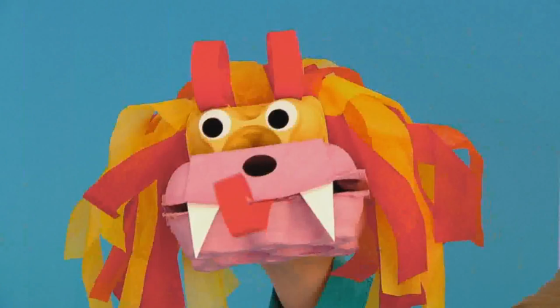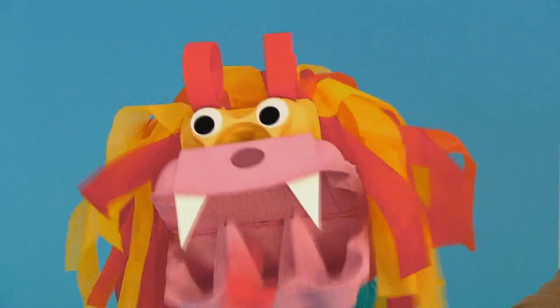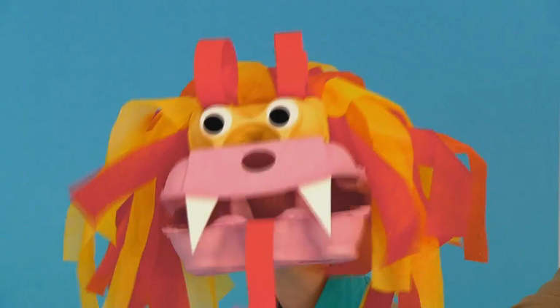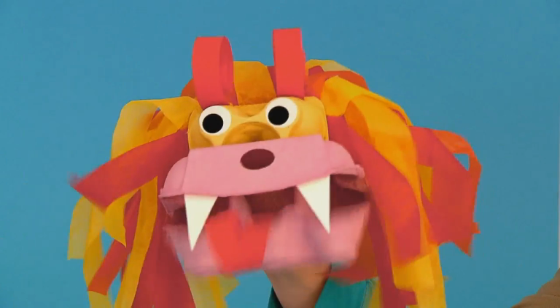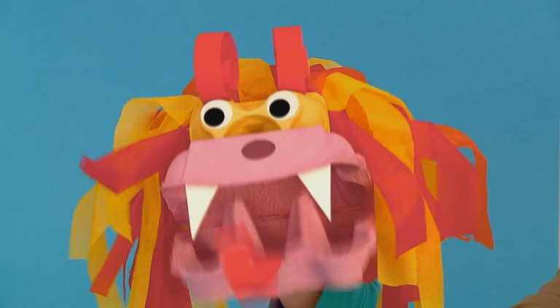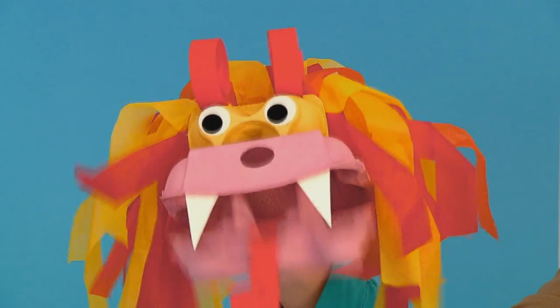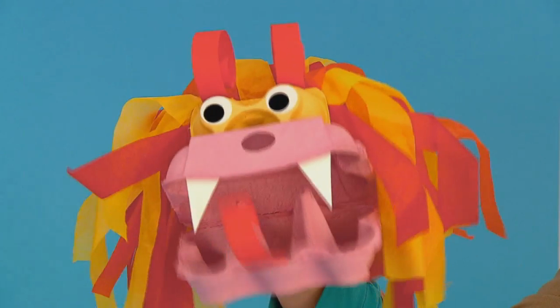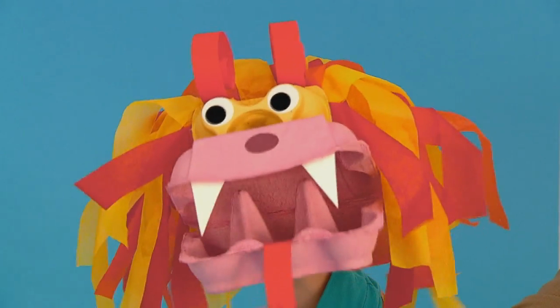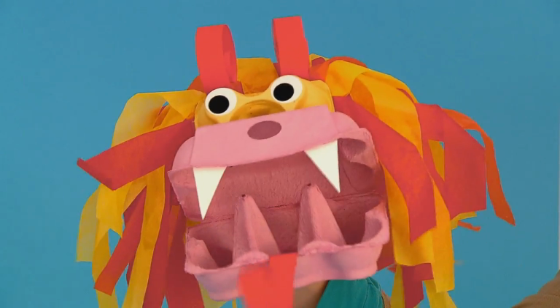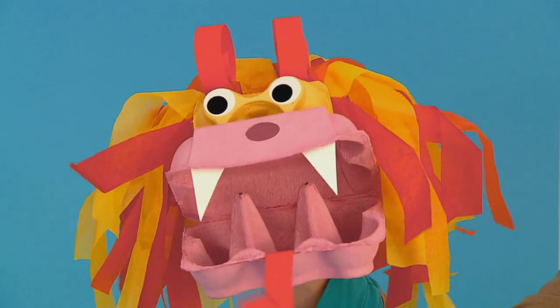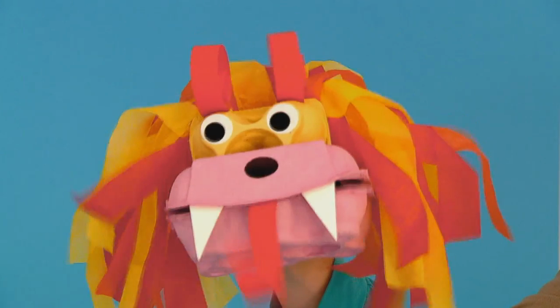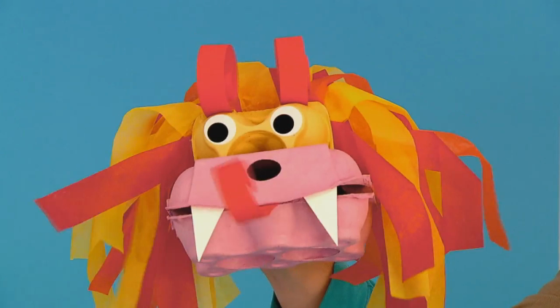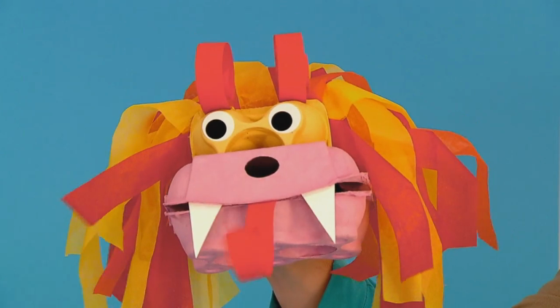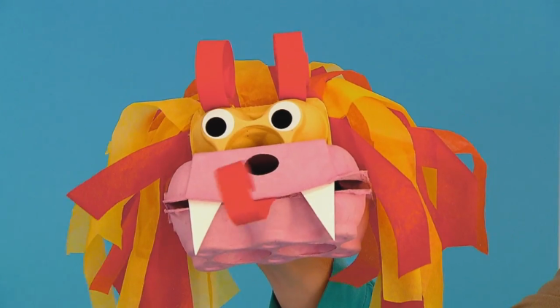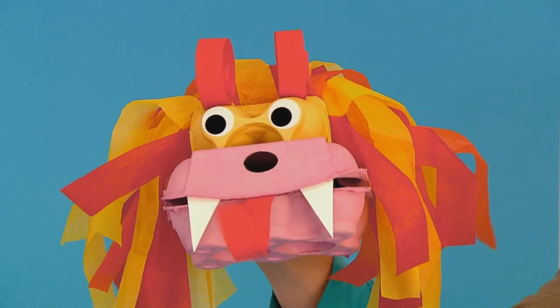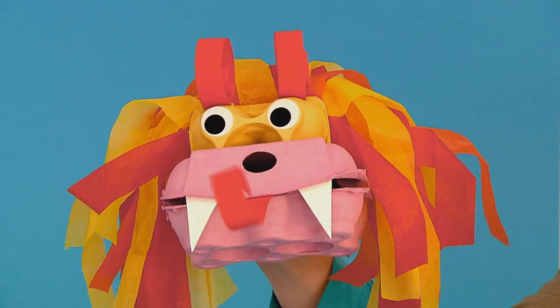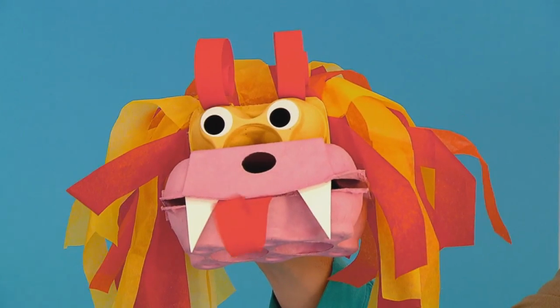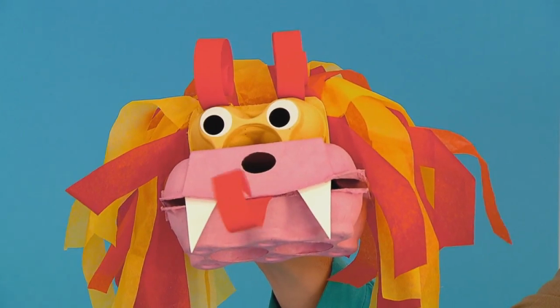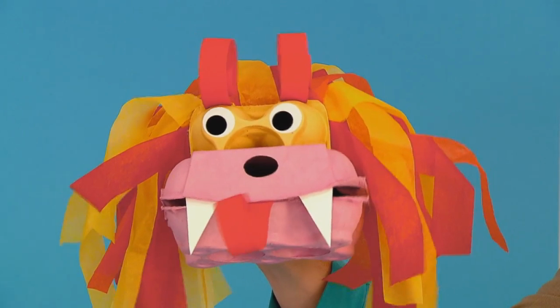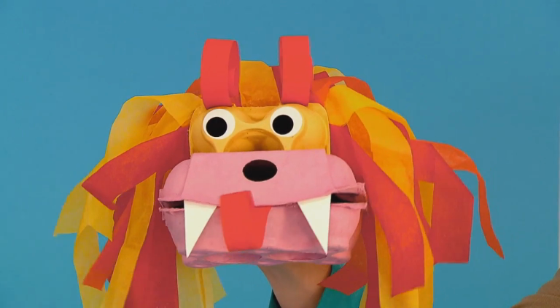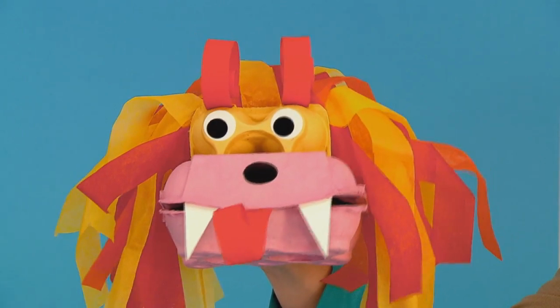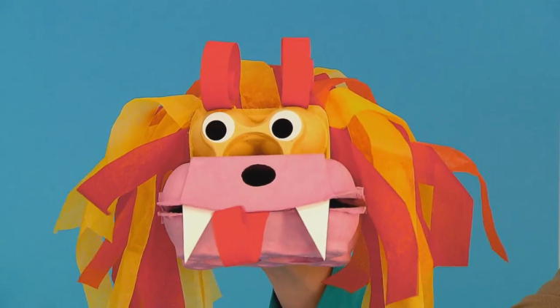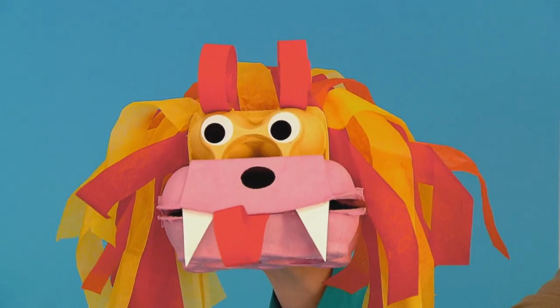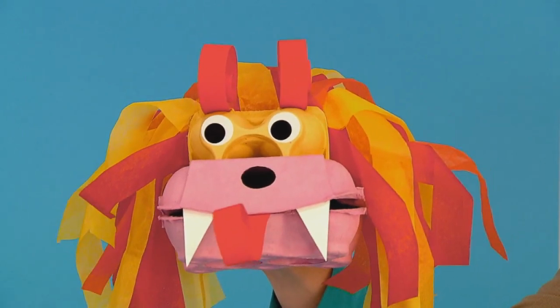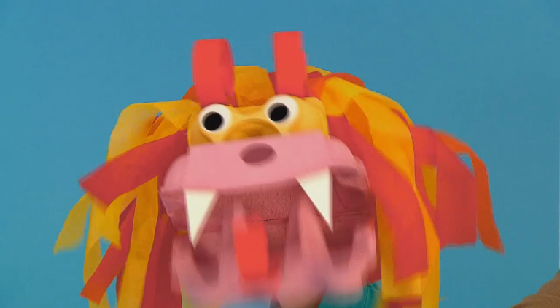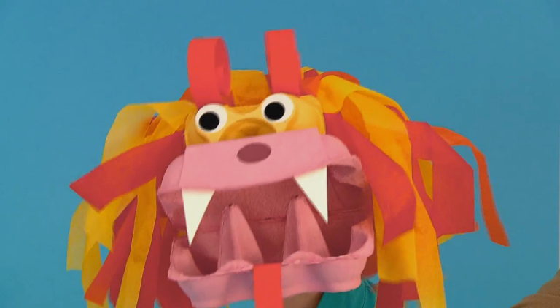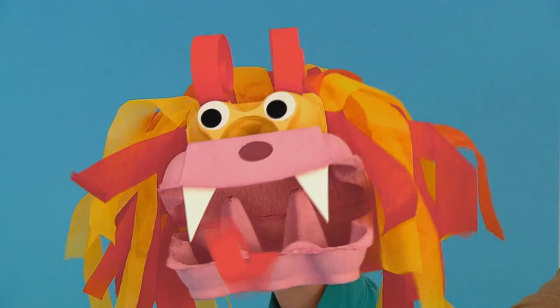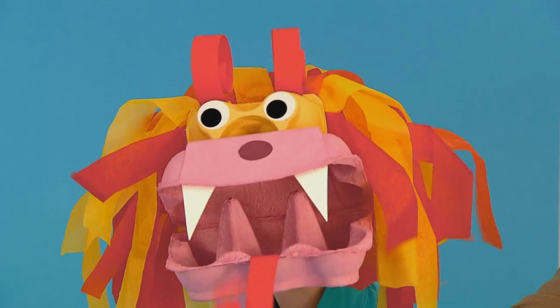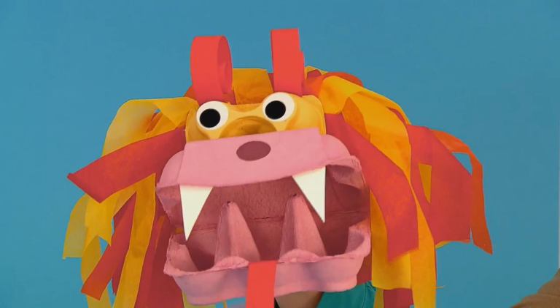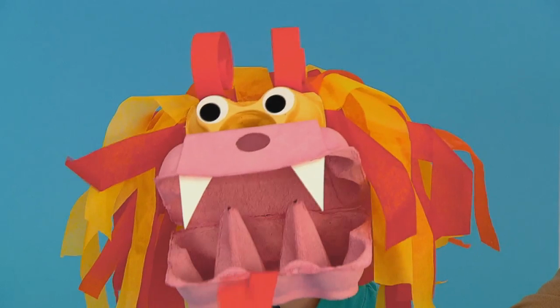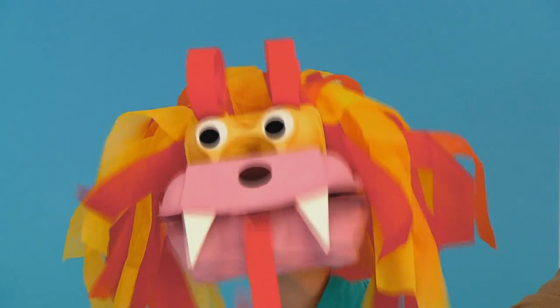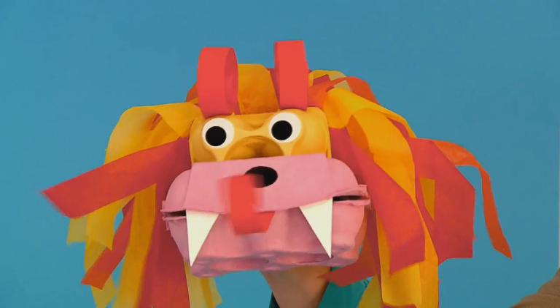Your Chinese dragon puppet is finished and ready for a big performance.